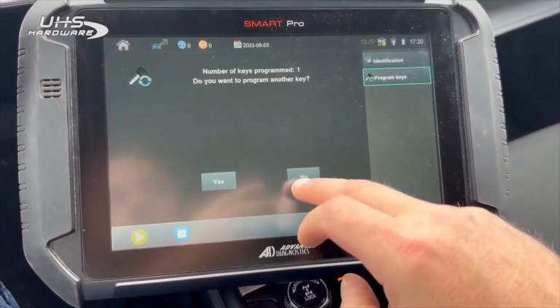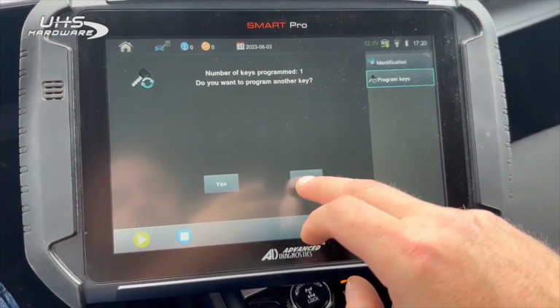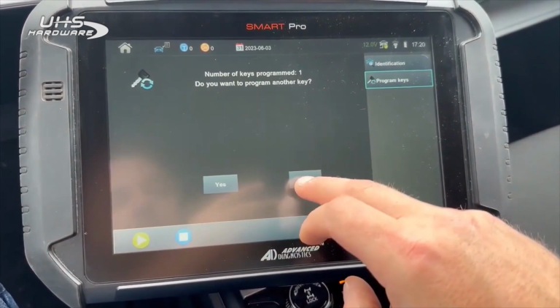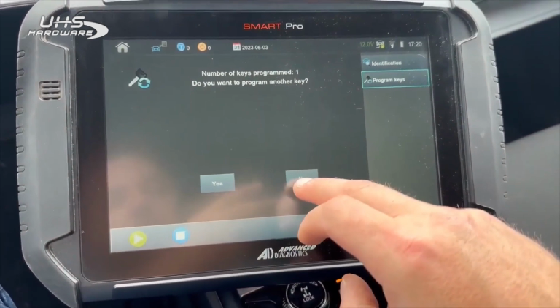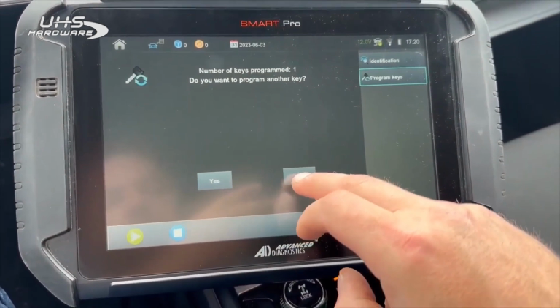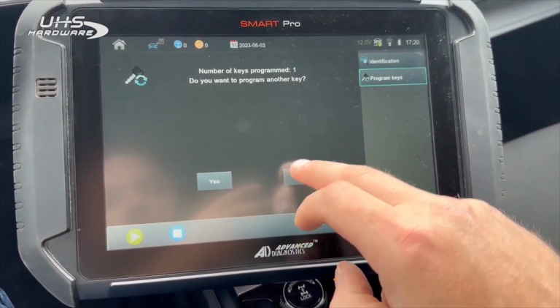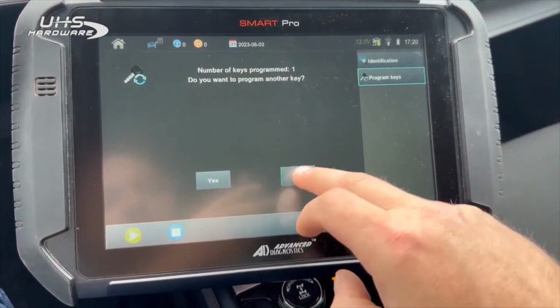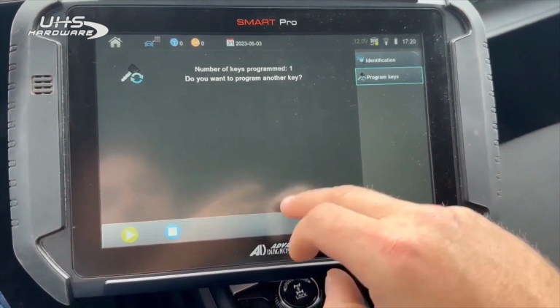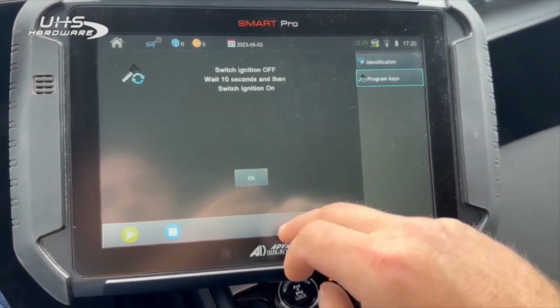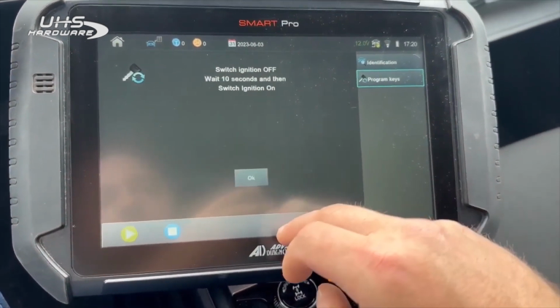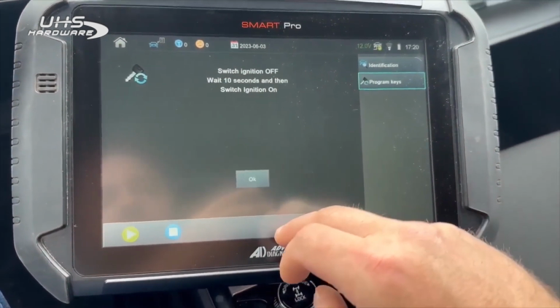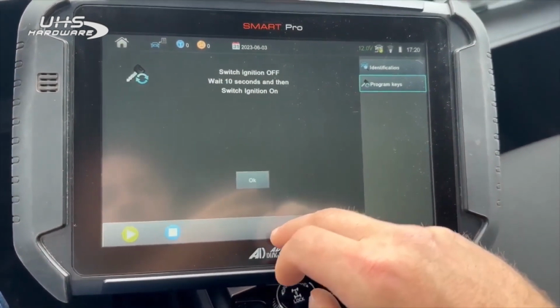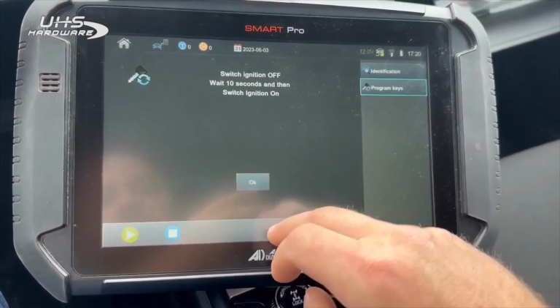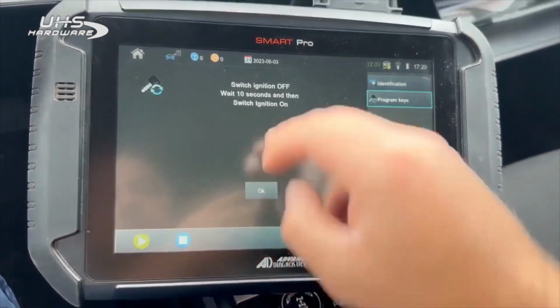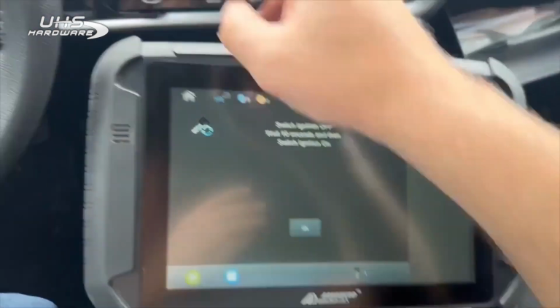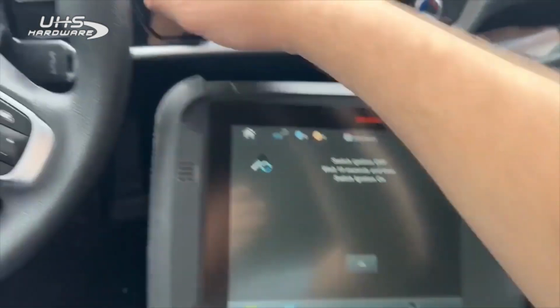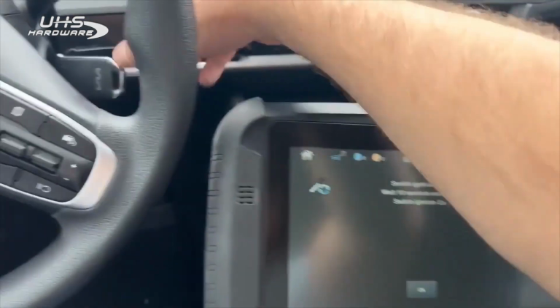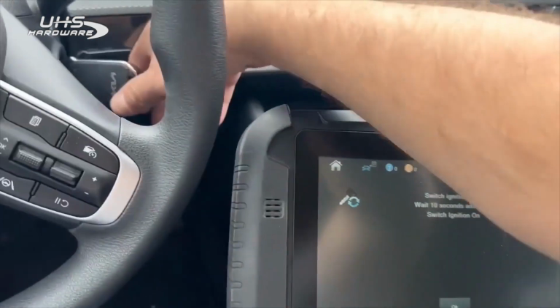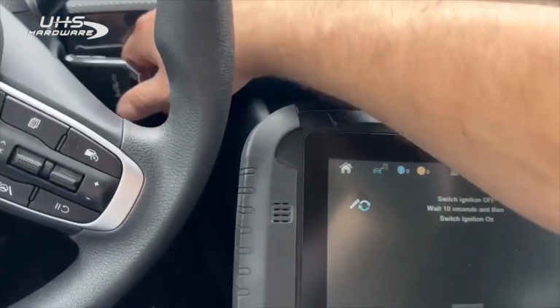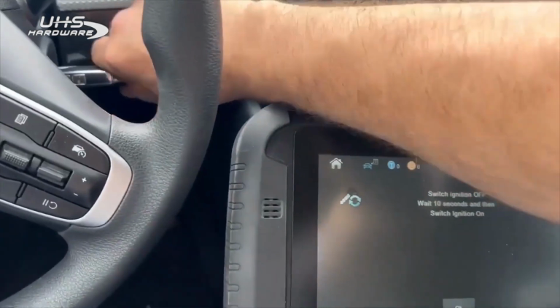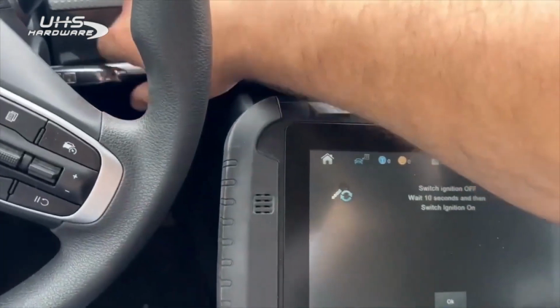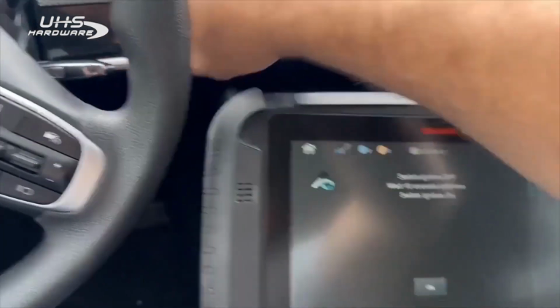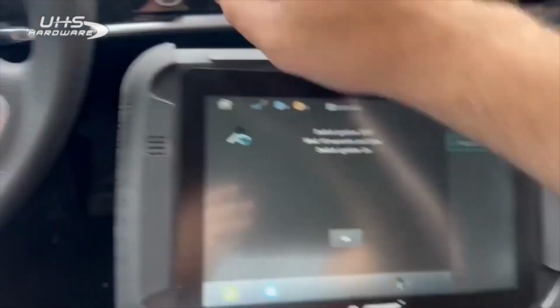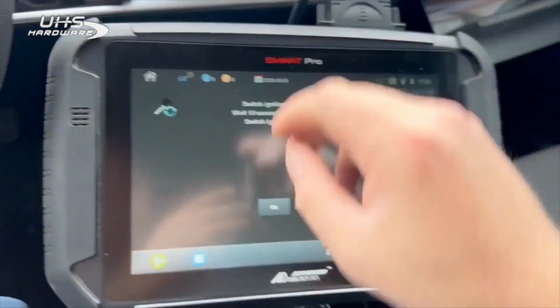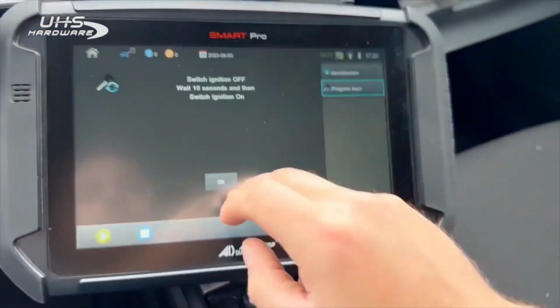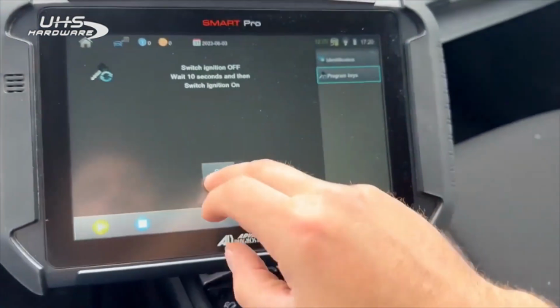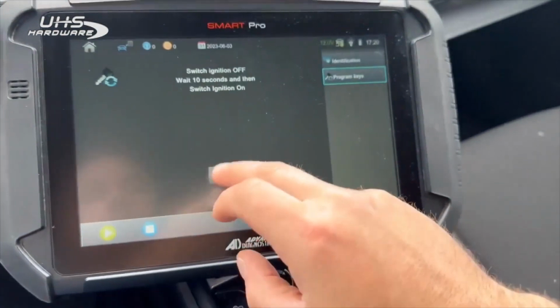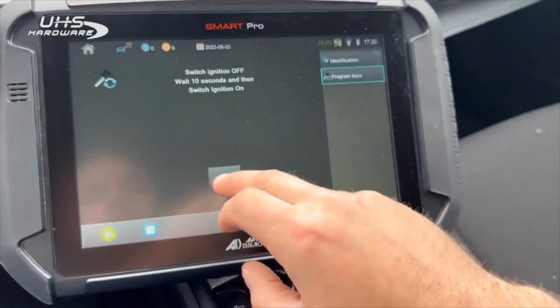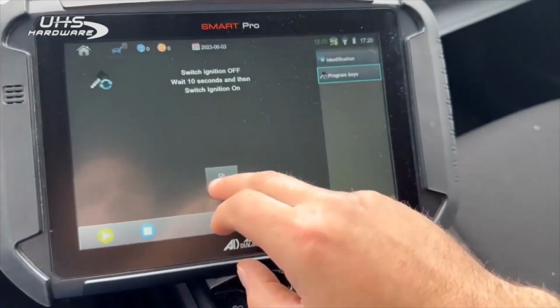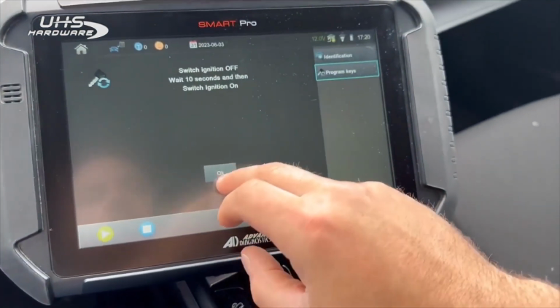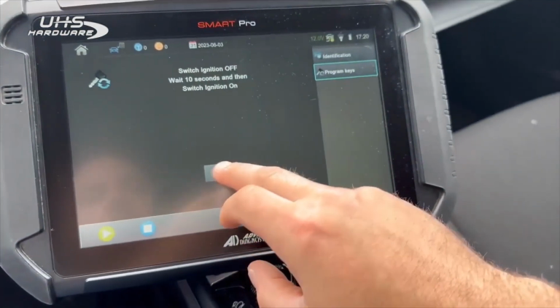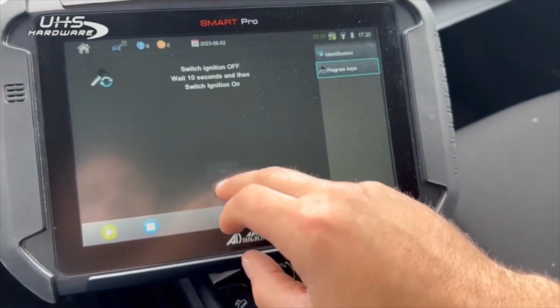Do you want to program another key? No. Switch ignition off, then wait 10 seconds.